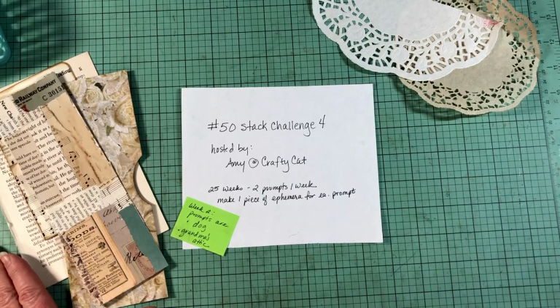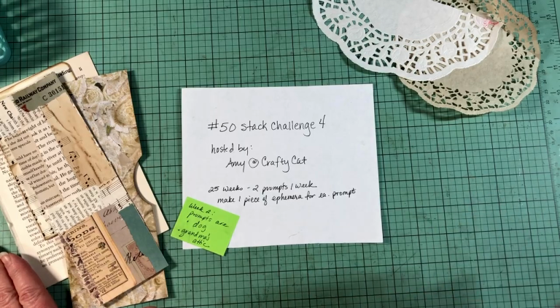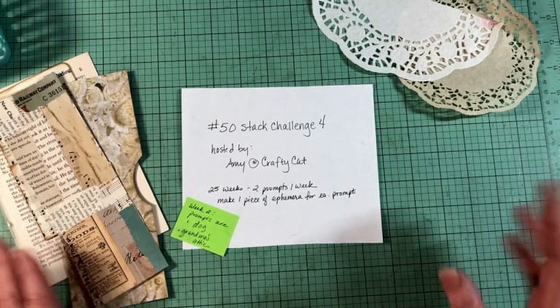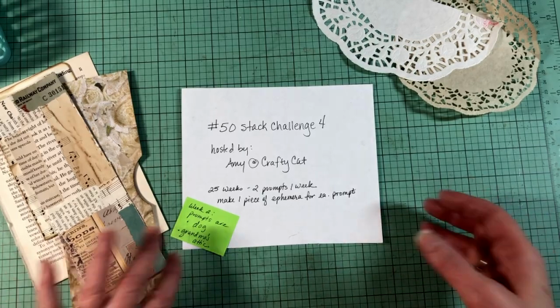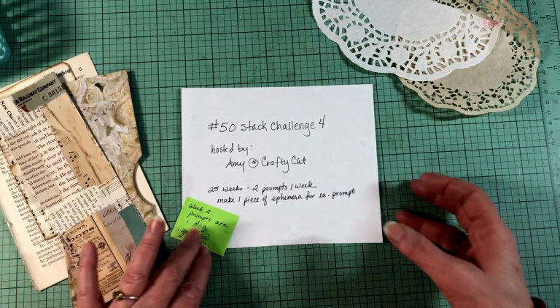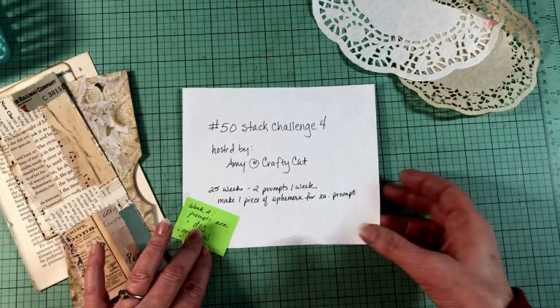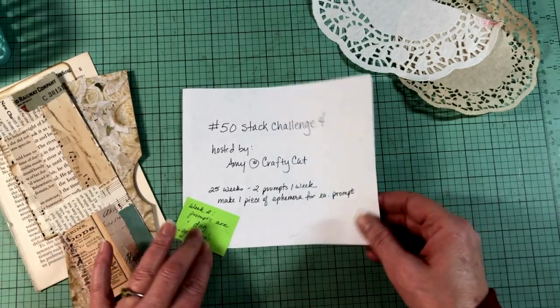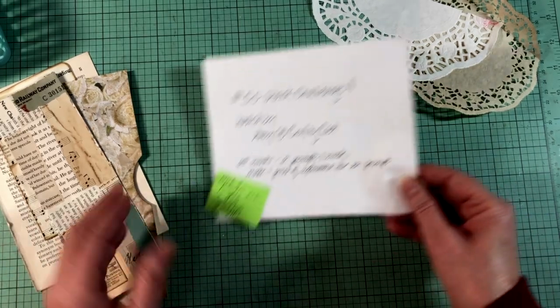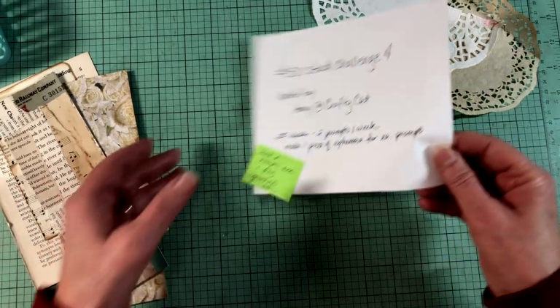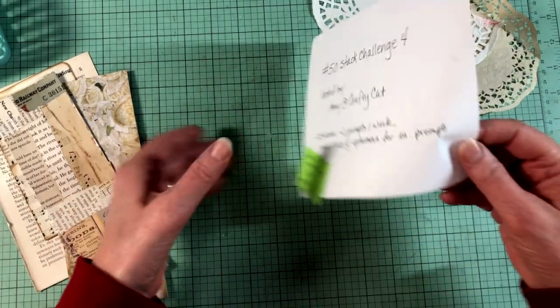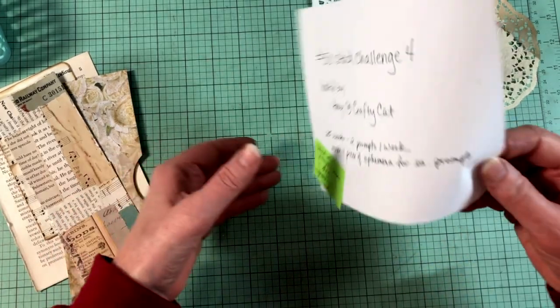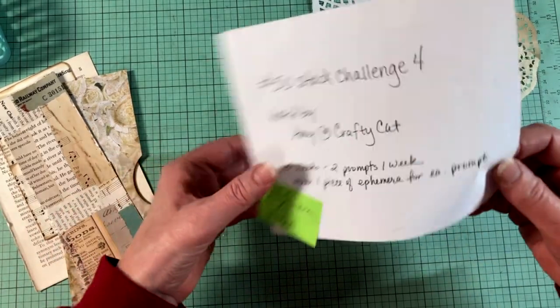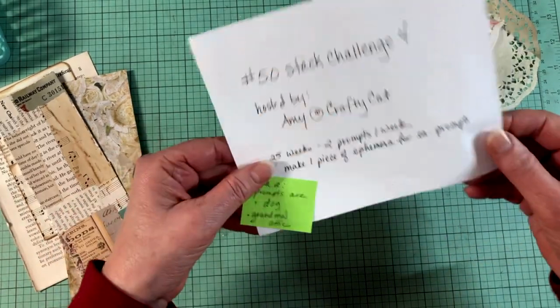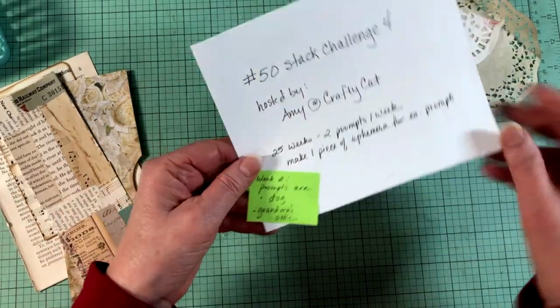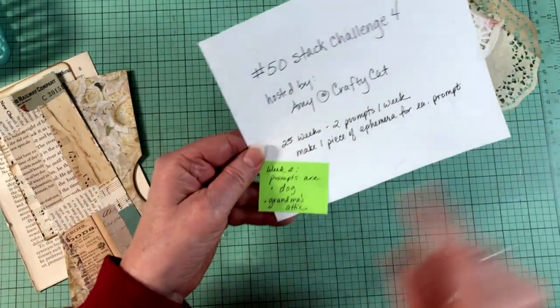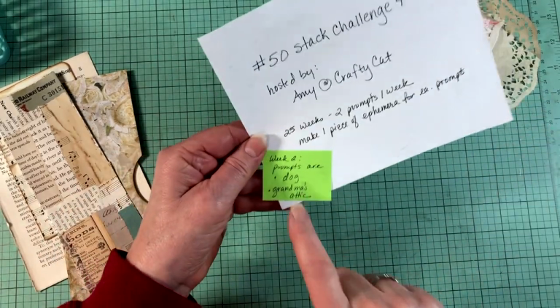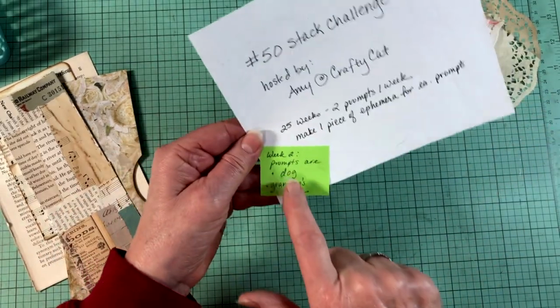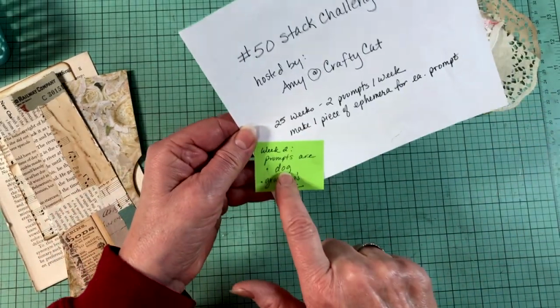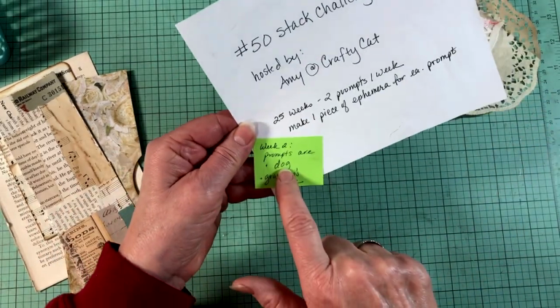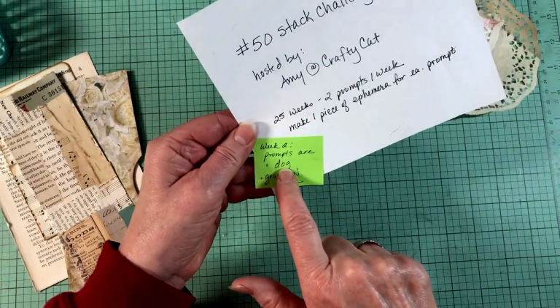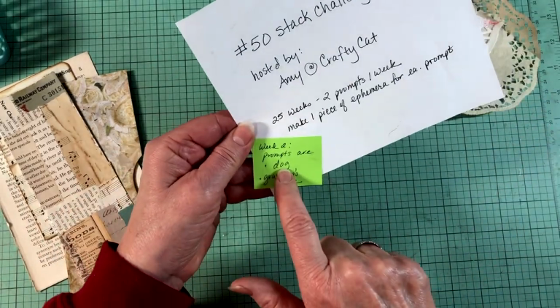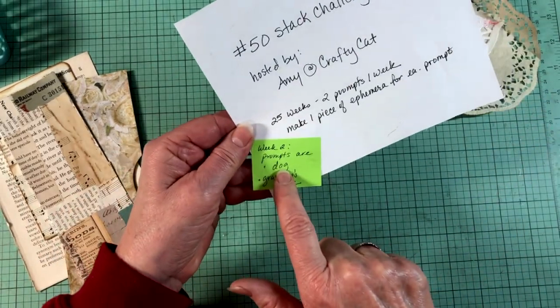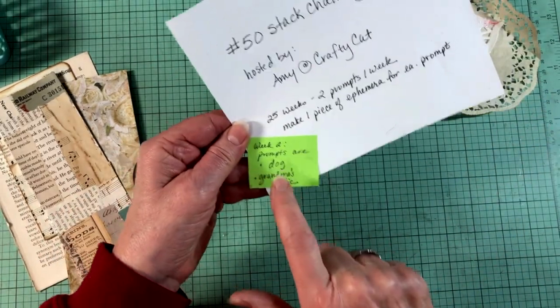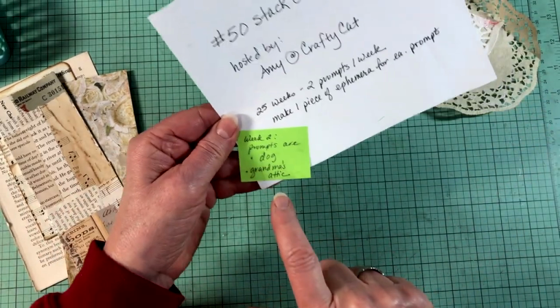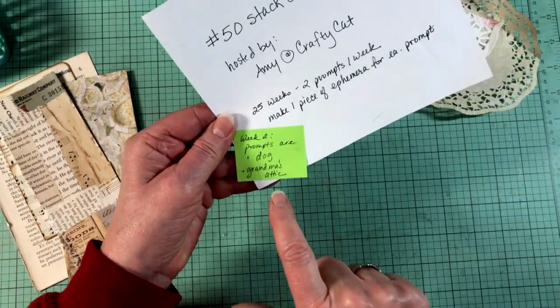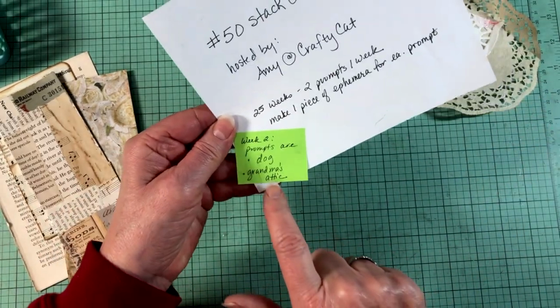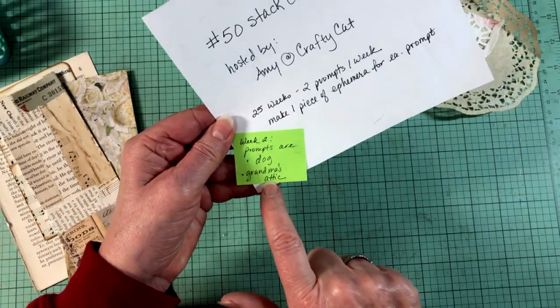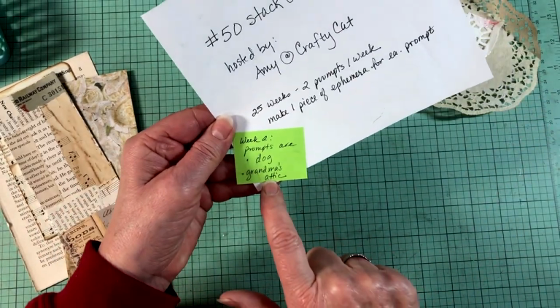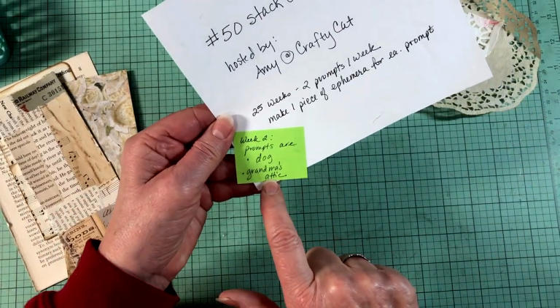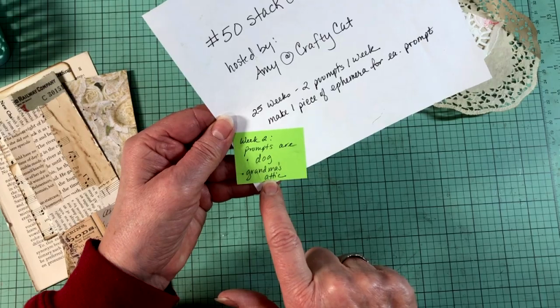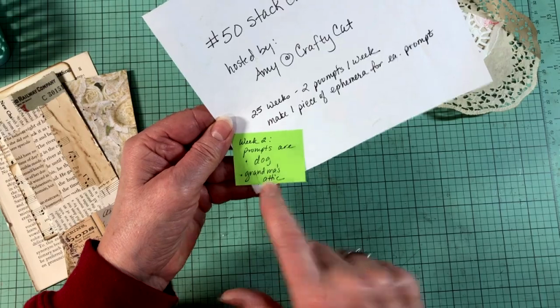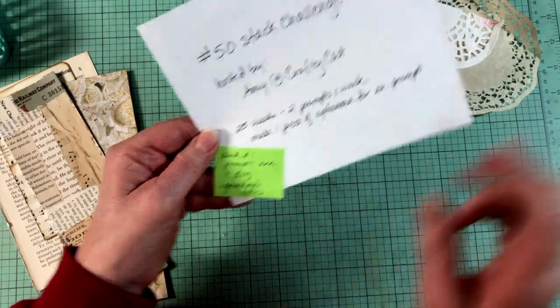Every week for the next 25 weeks she's going to be giving us two prompts, and then you make a piece of ephemera for each prompt. The idea is to be building up your stash, have fun with it, and then have things that you can pull from. Today's prompts are dog and grandma's attic.